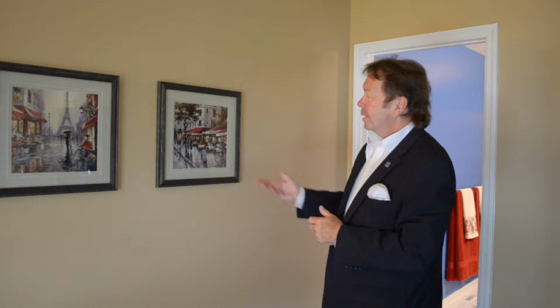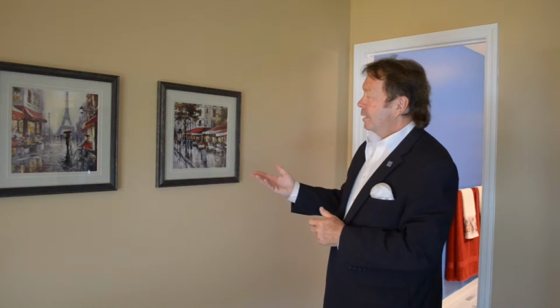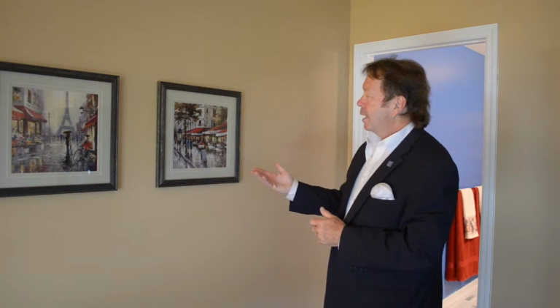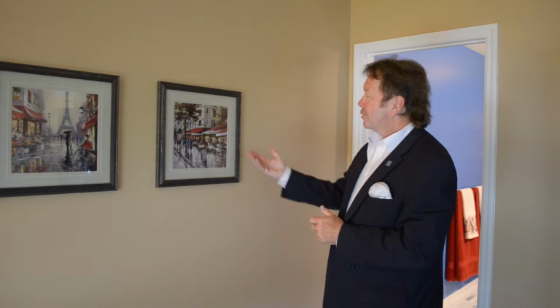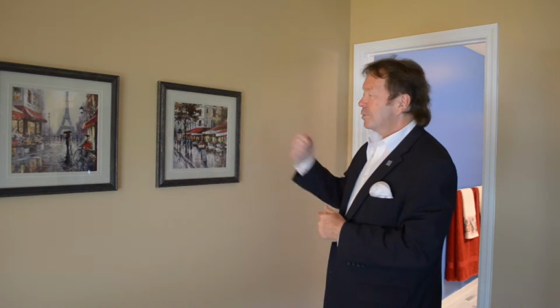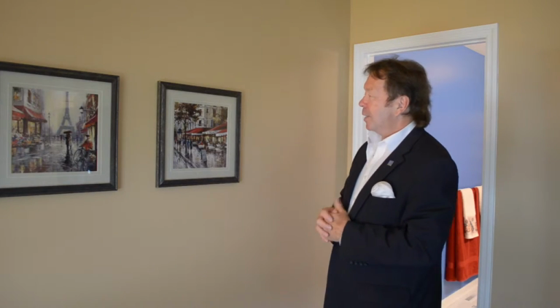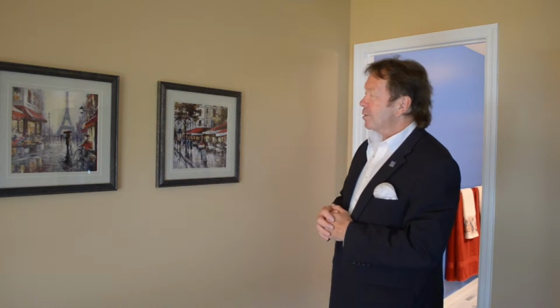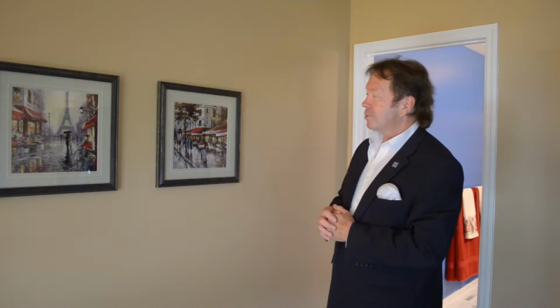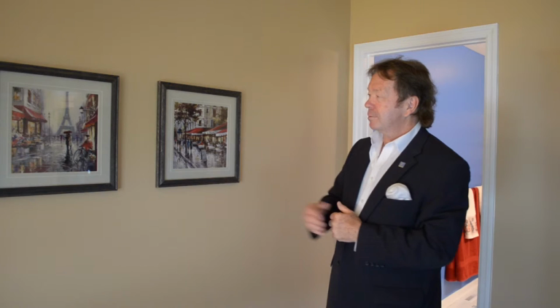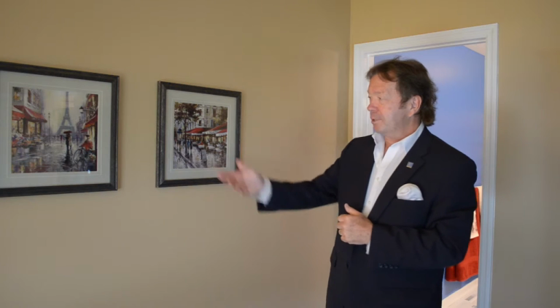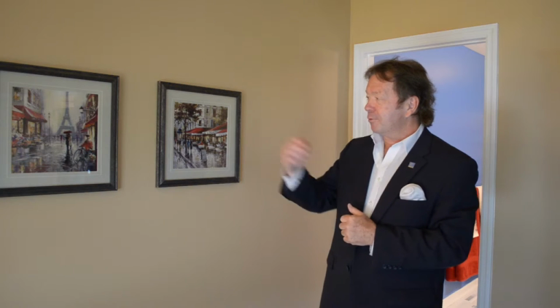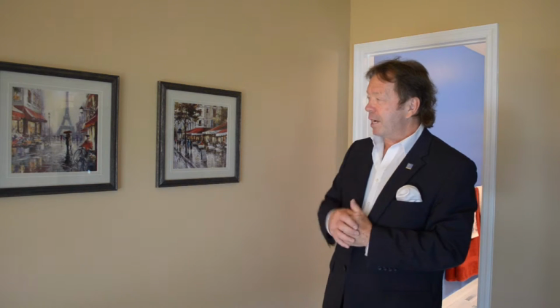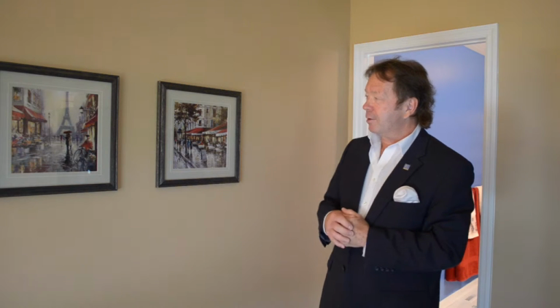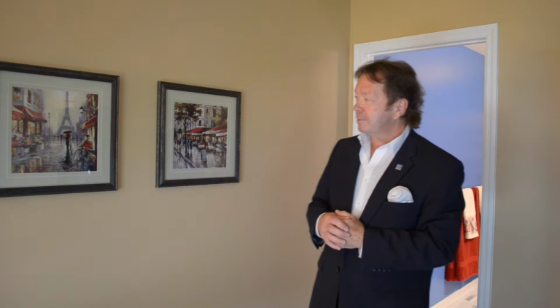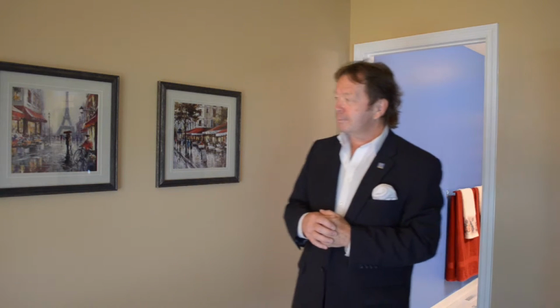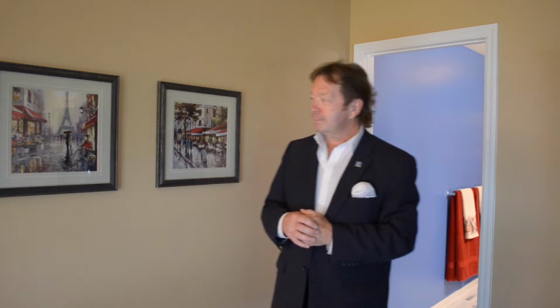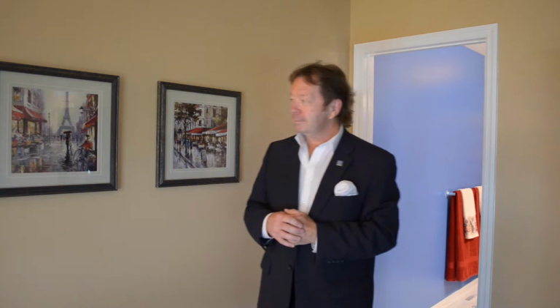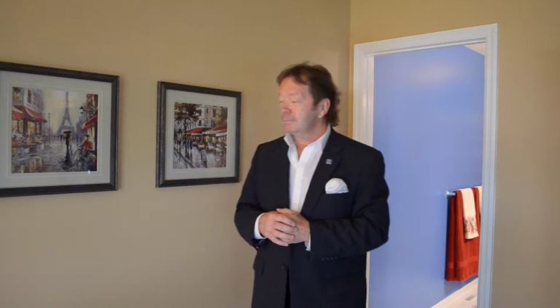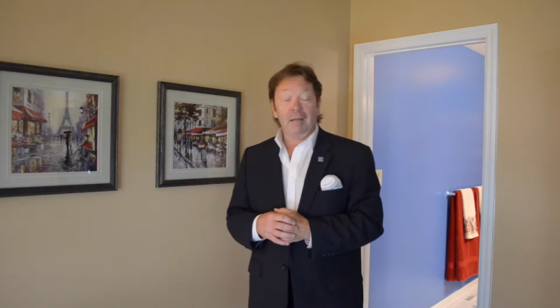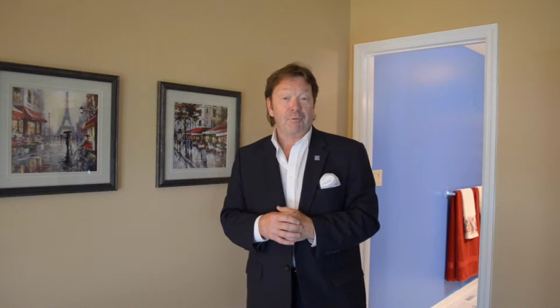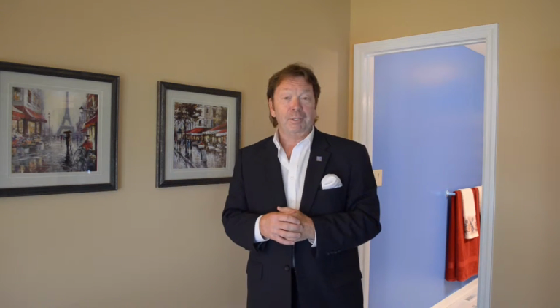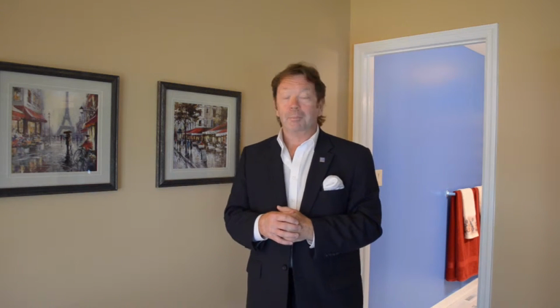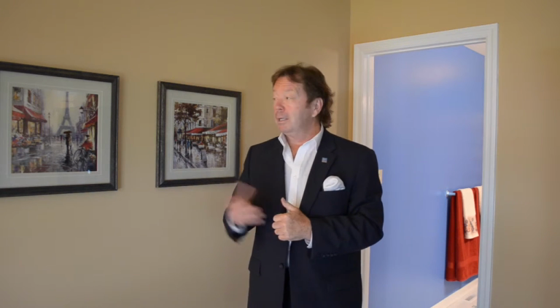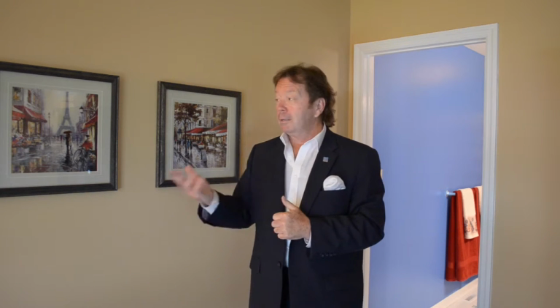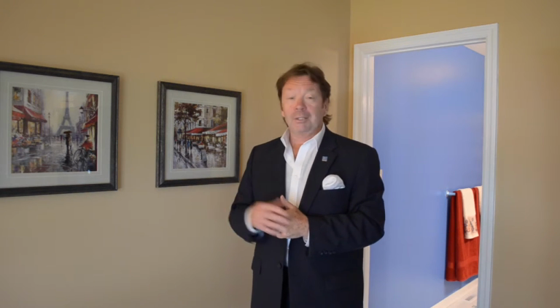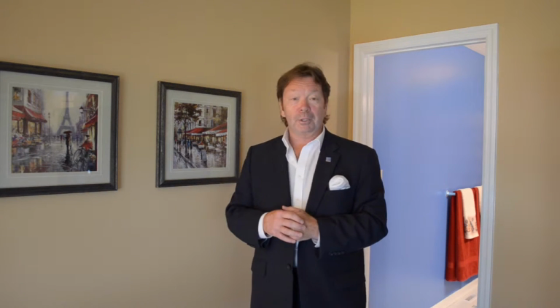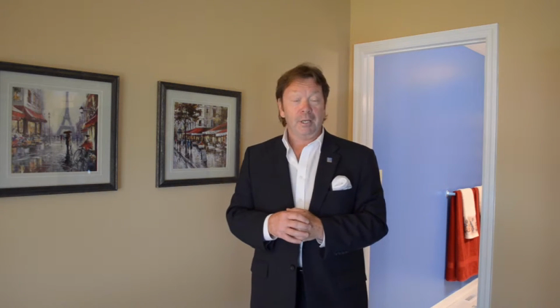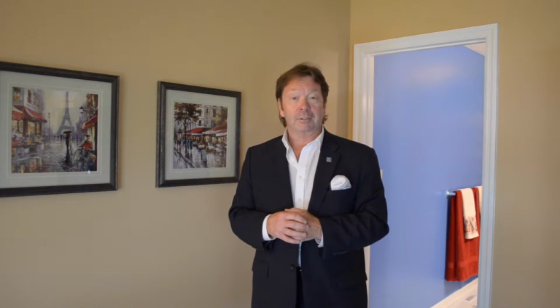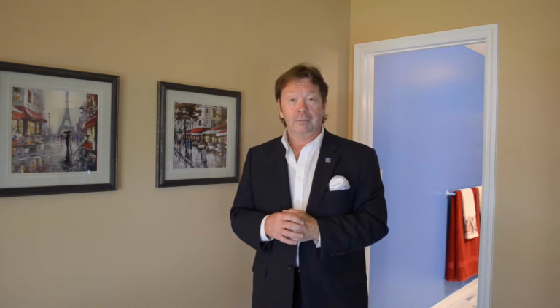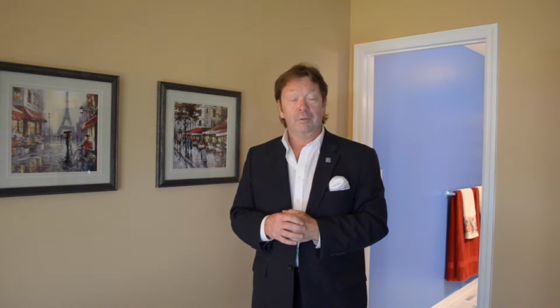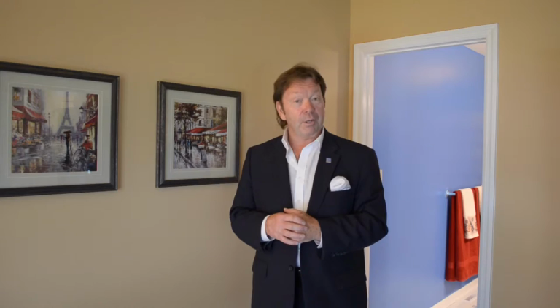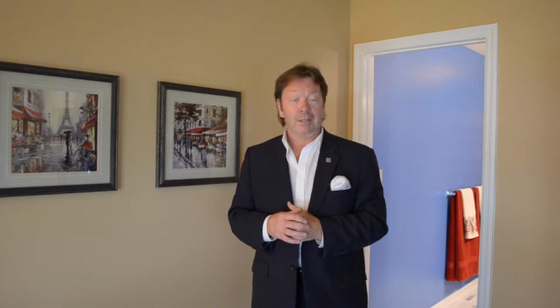The streets of Paris. The Eiffel Tower. I've never been there, but they tell me it's nice. Very nice.